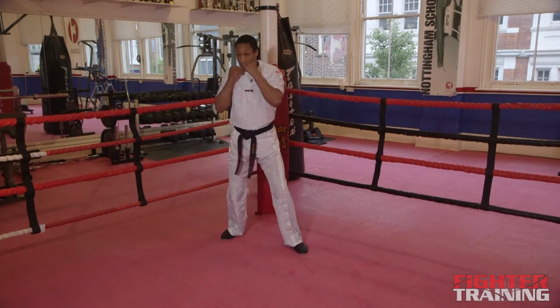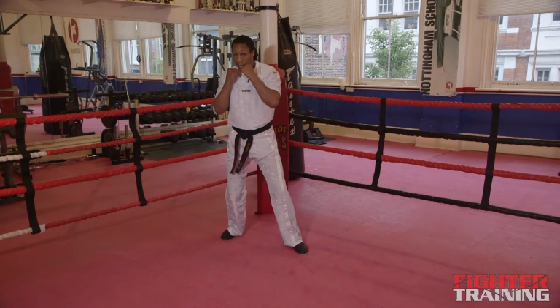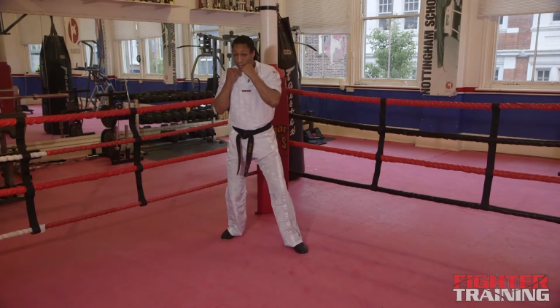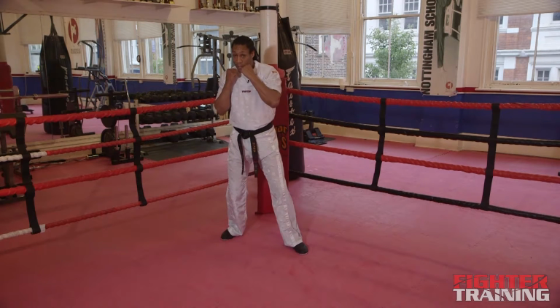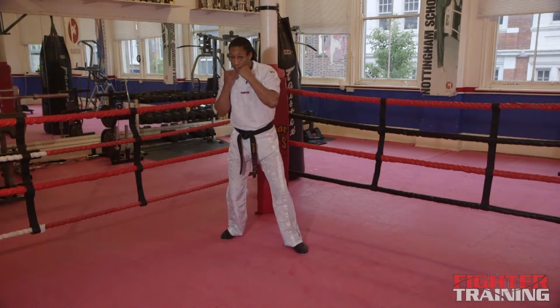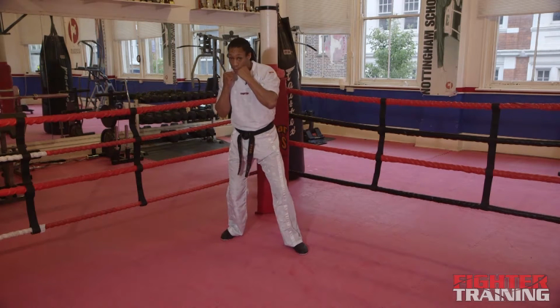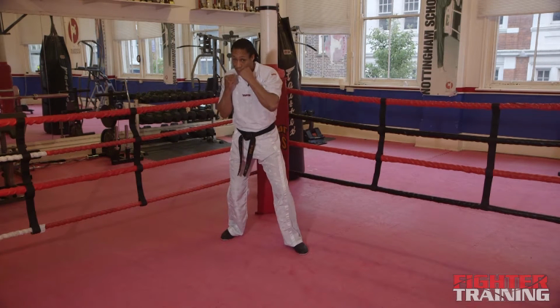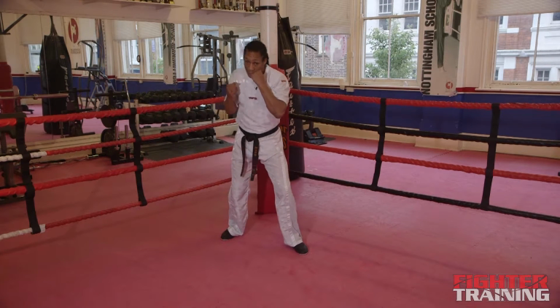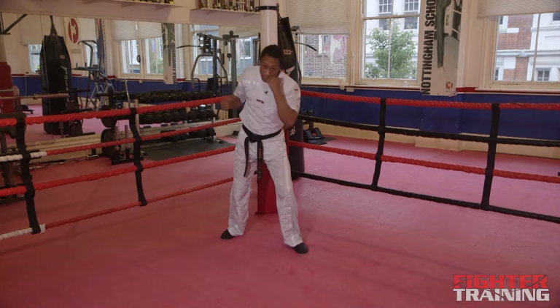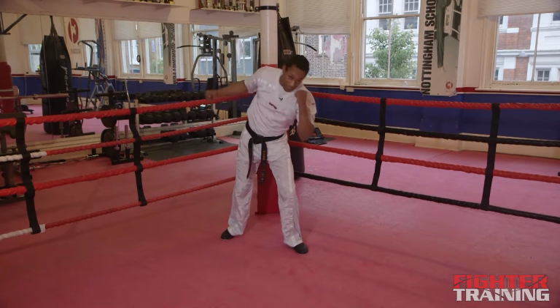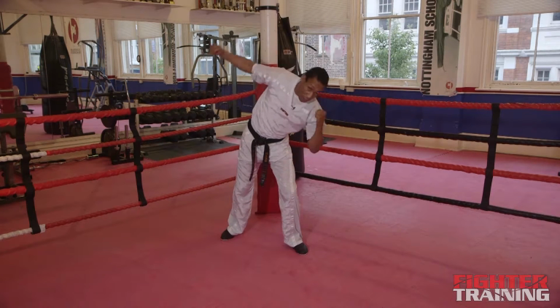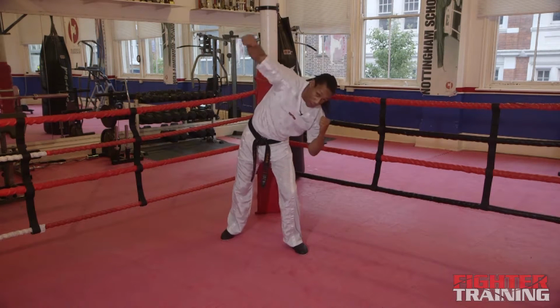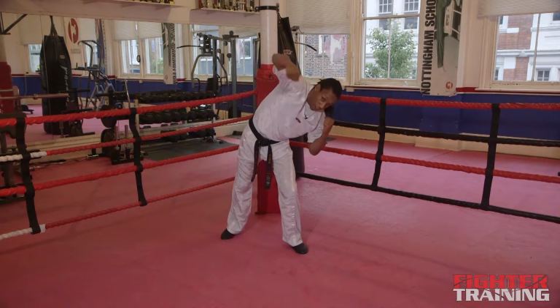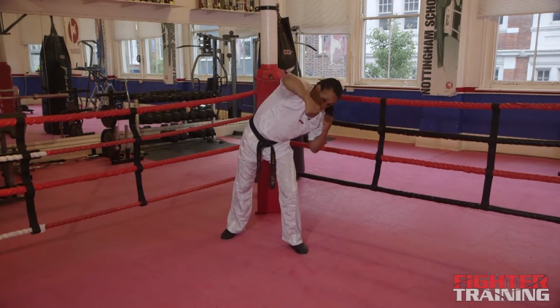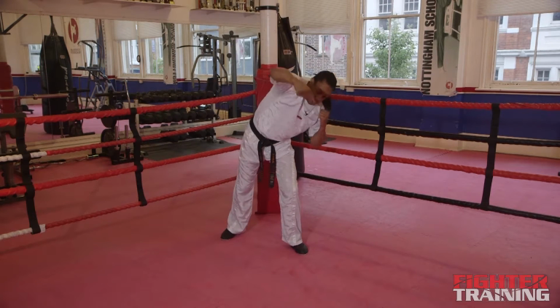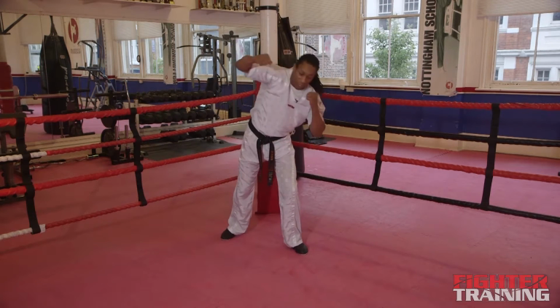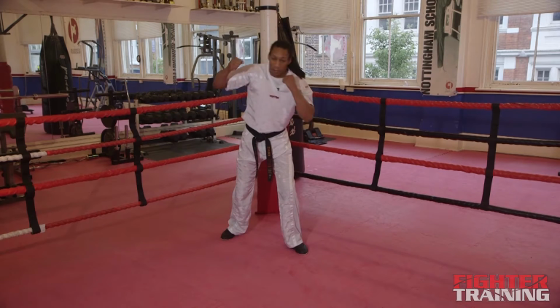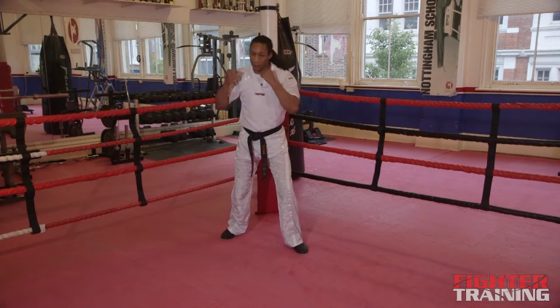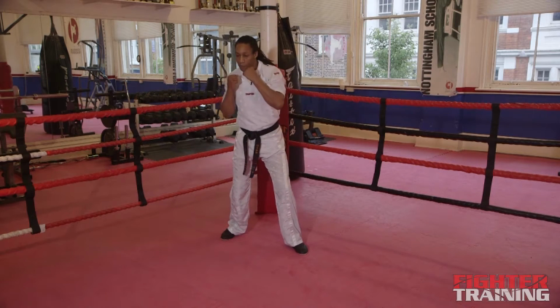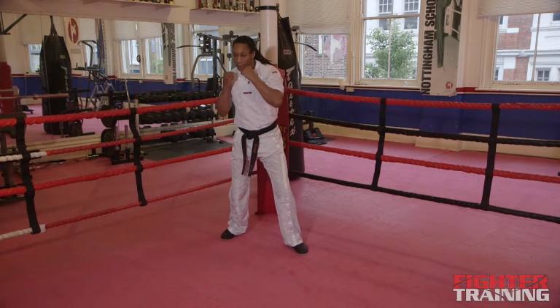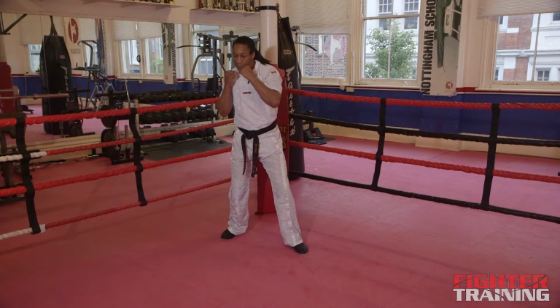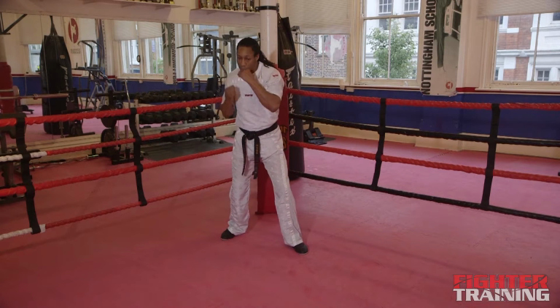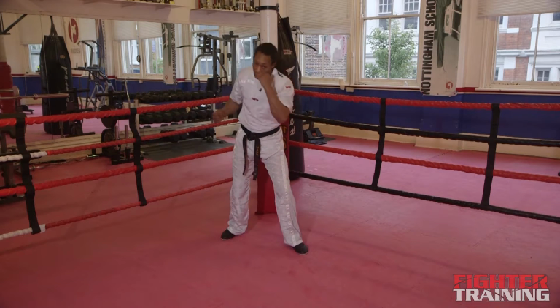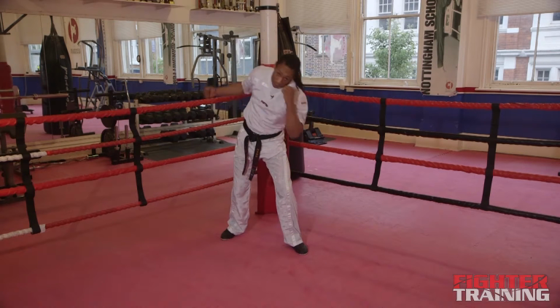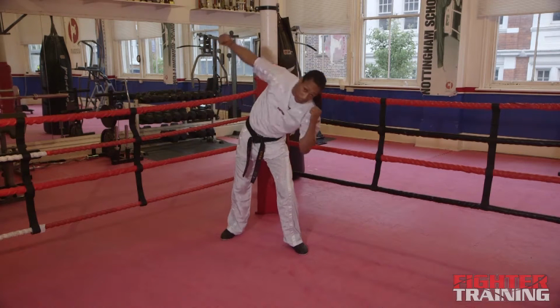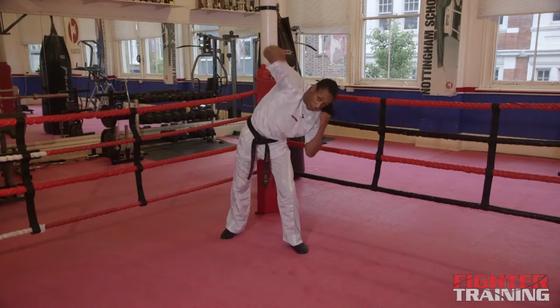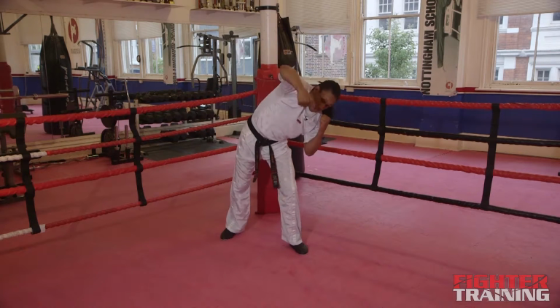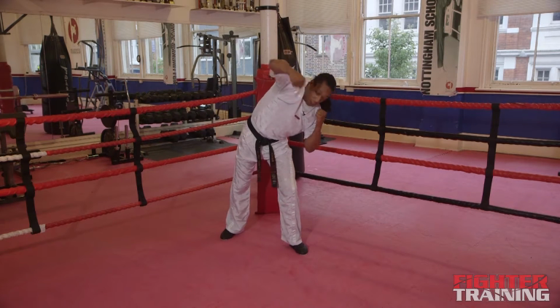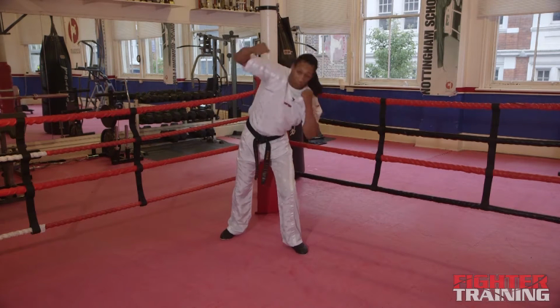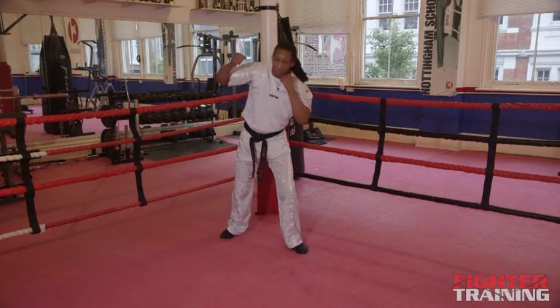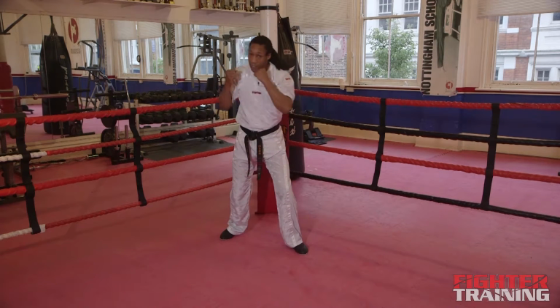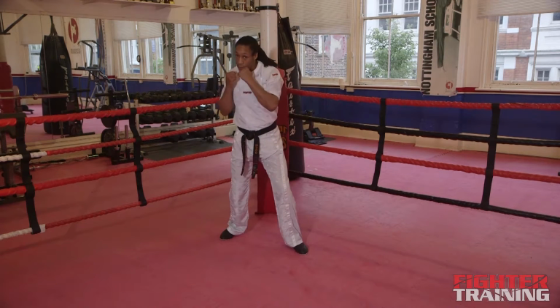So again: slip to the side, bring it over and straight down. Slip to the side, over and straight down.